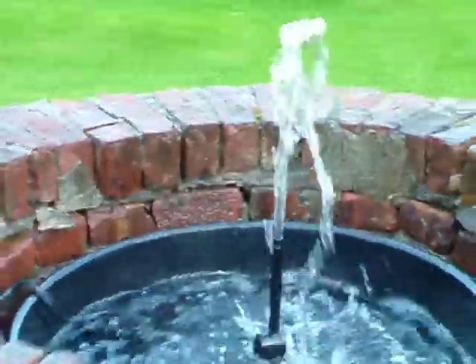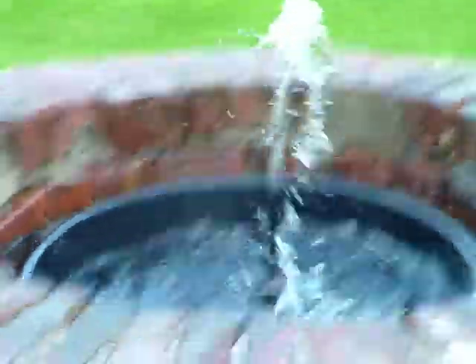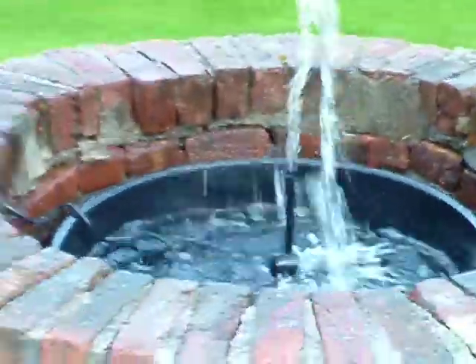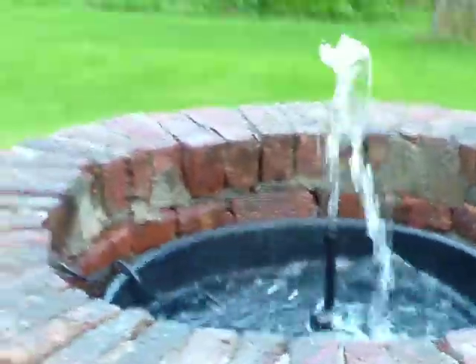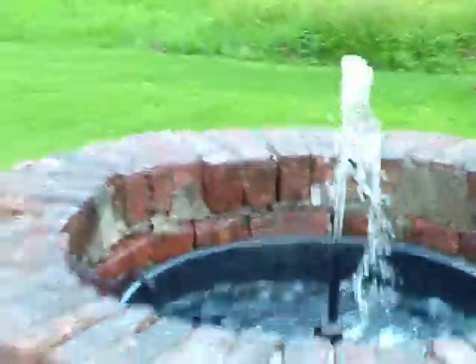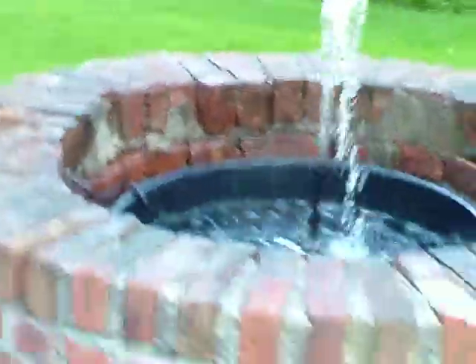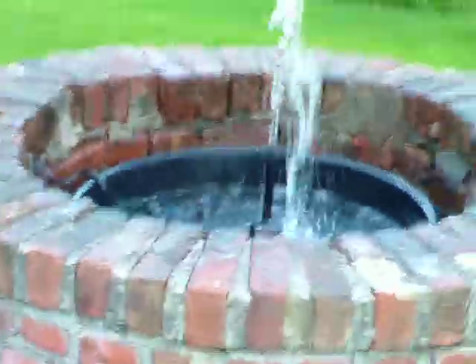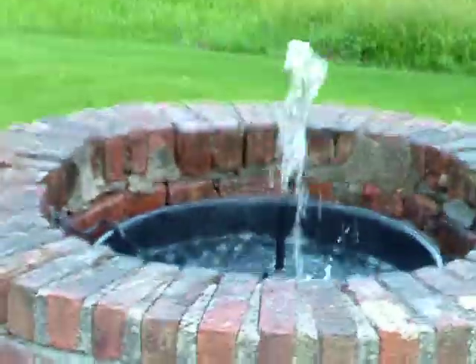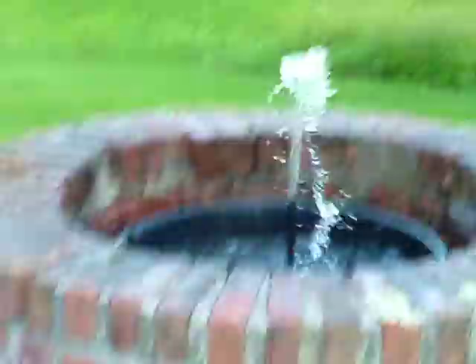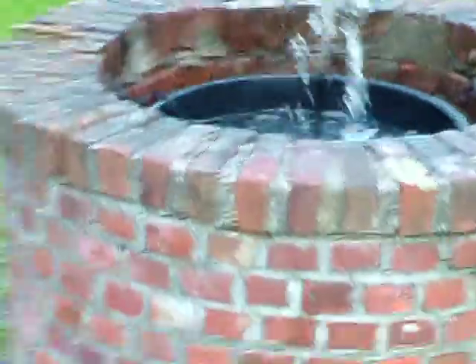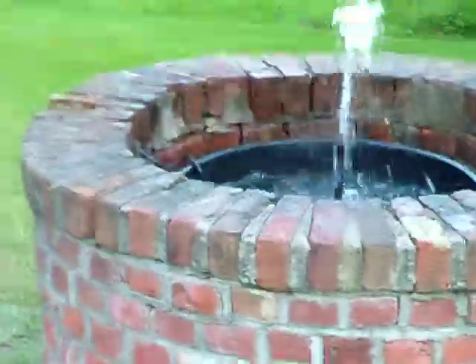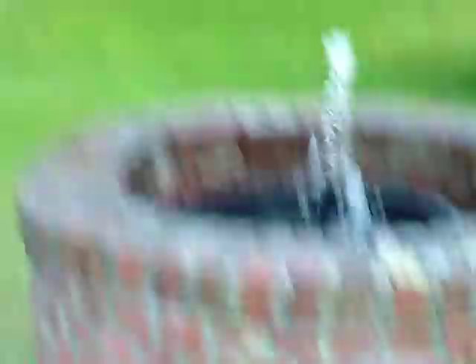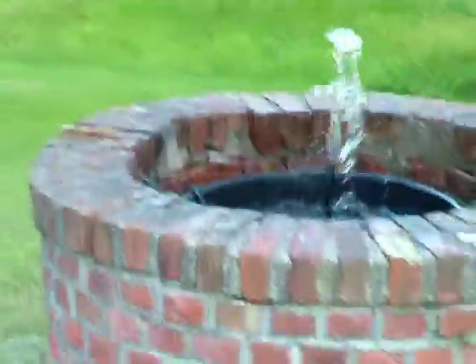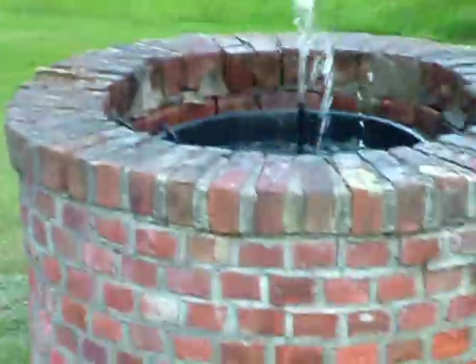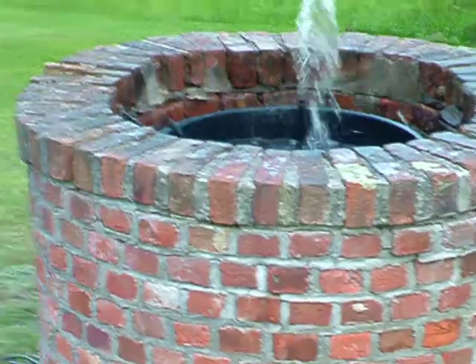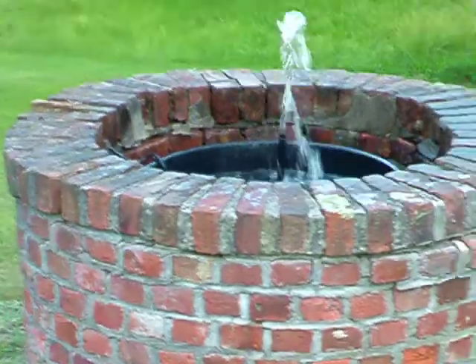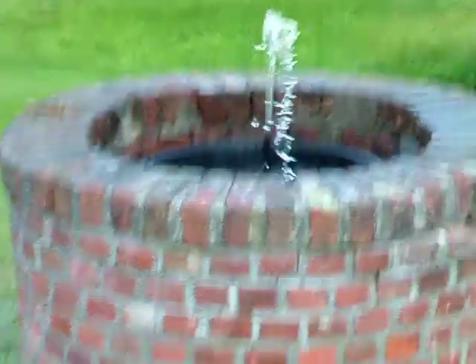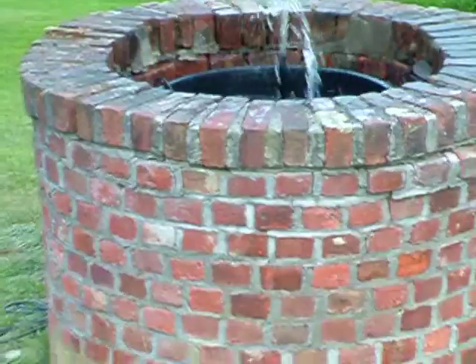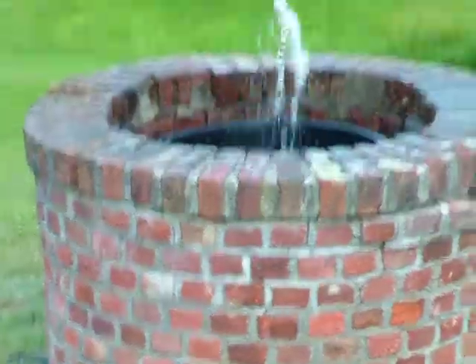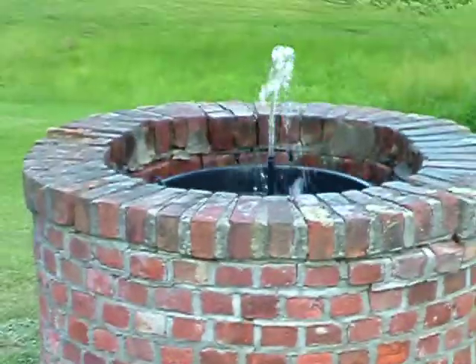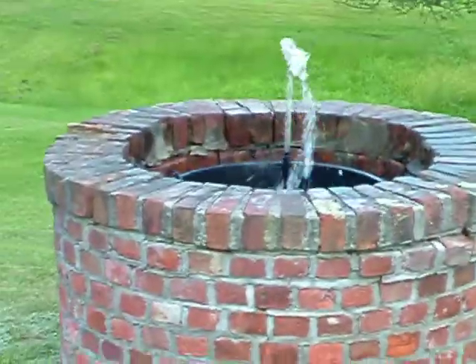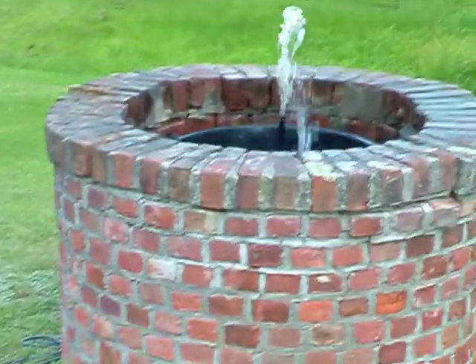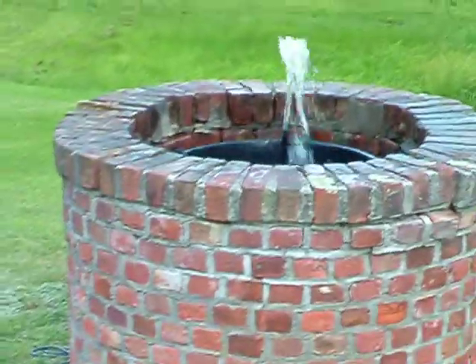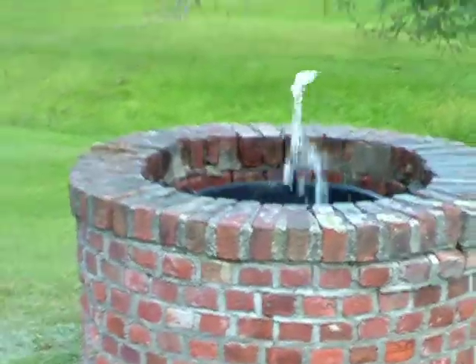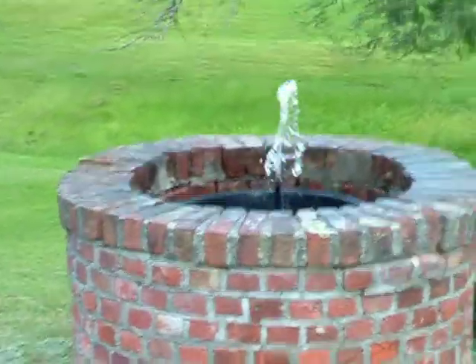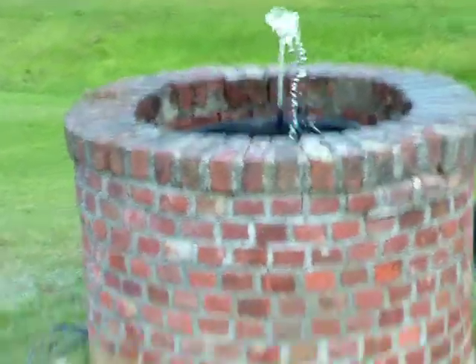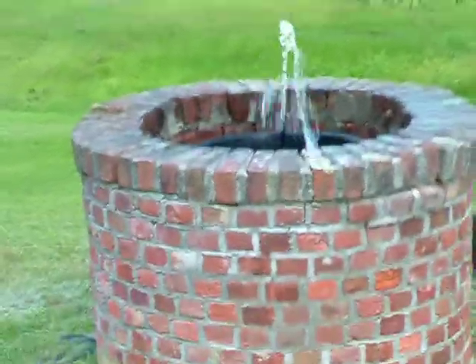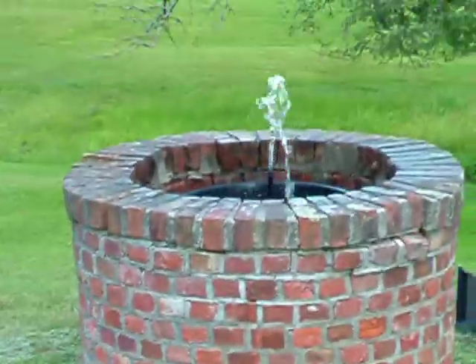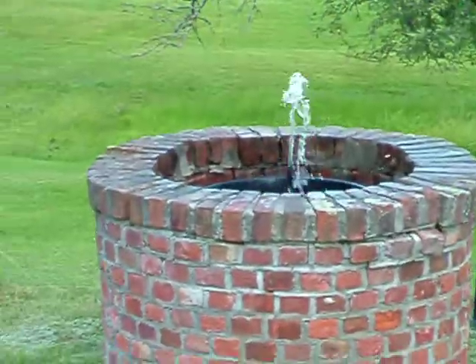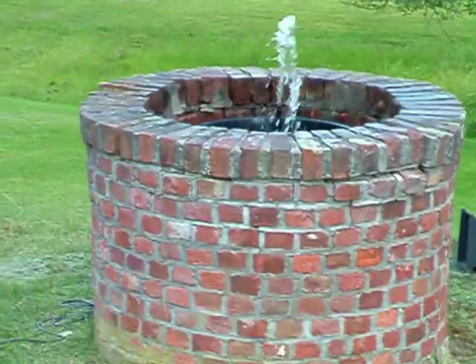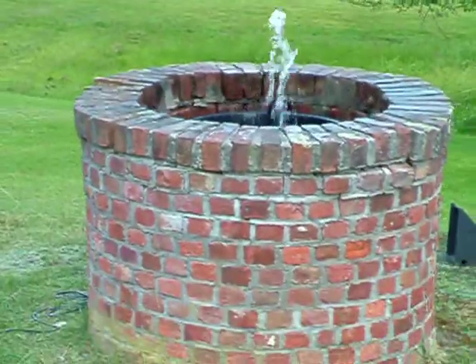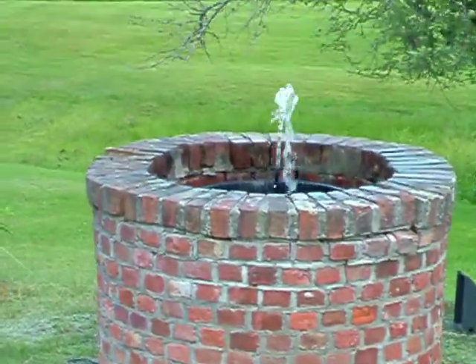A nice cheap little water feature. I think it looks pretty good.